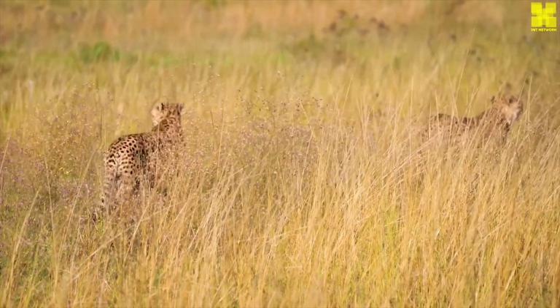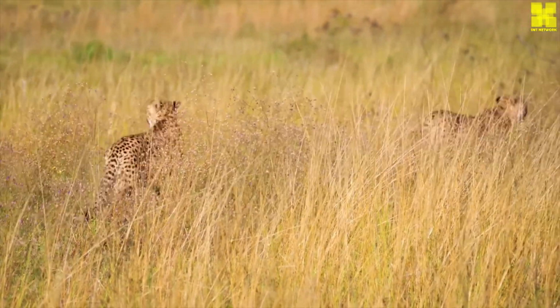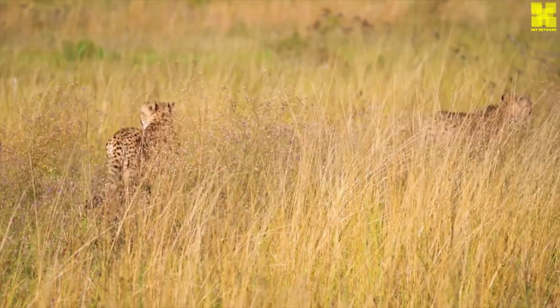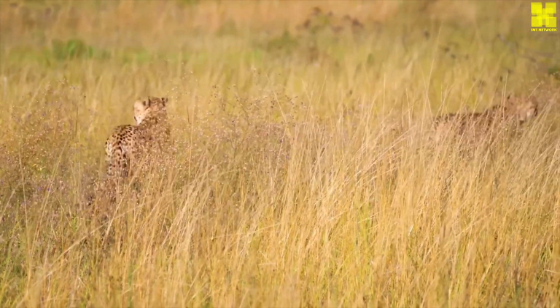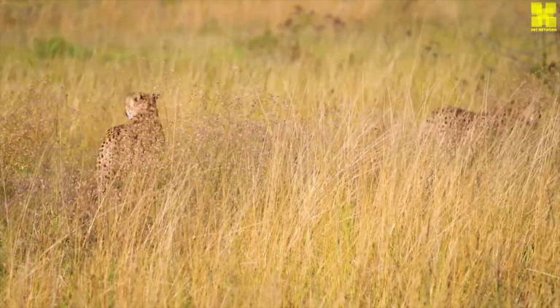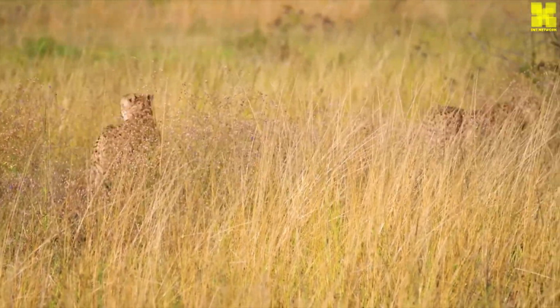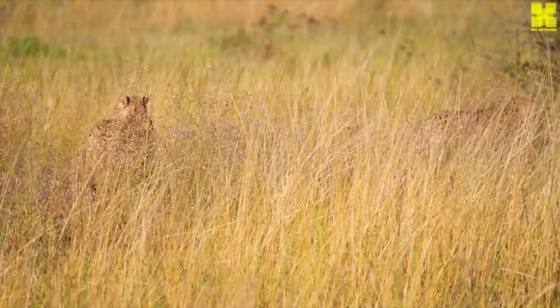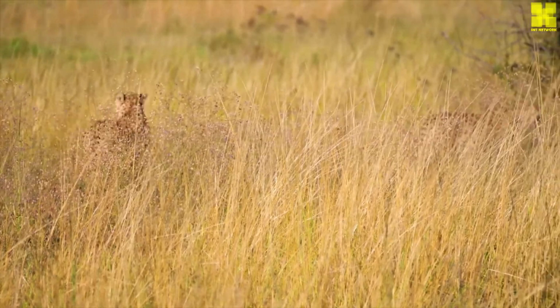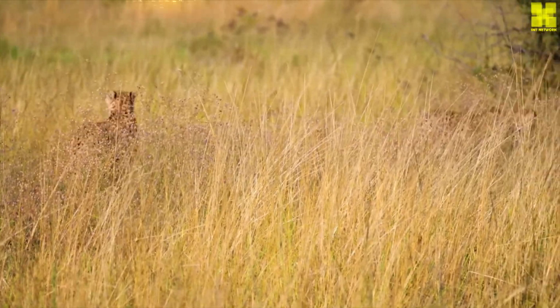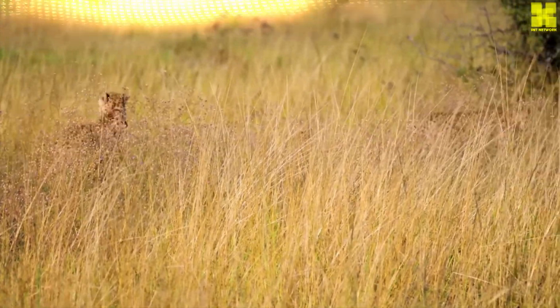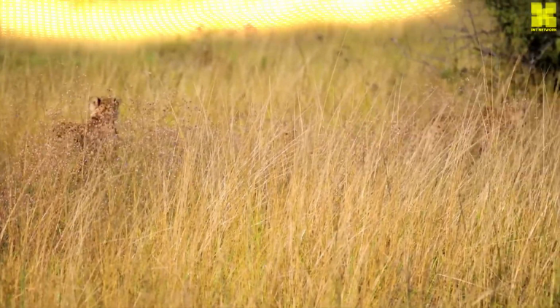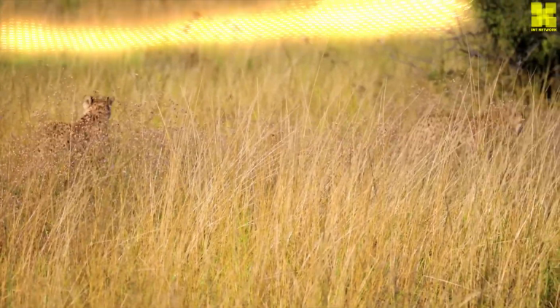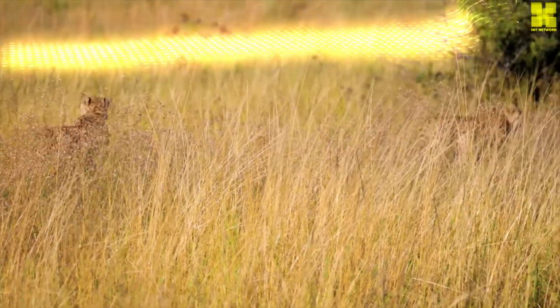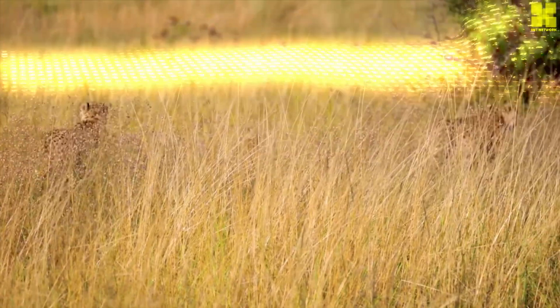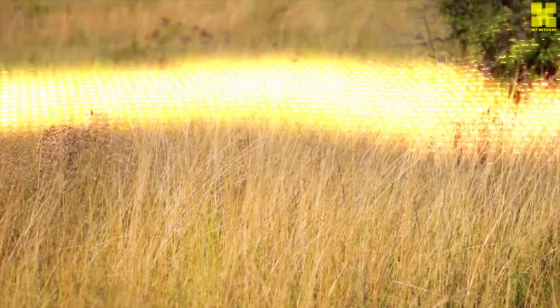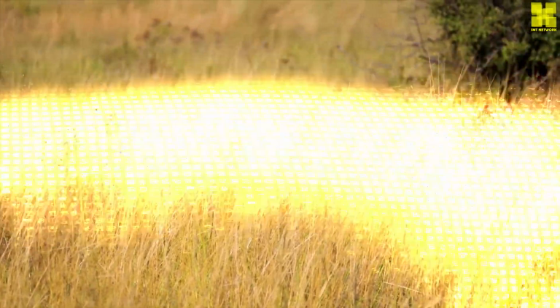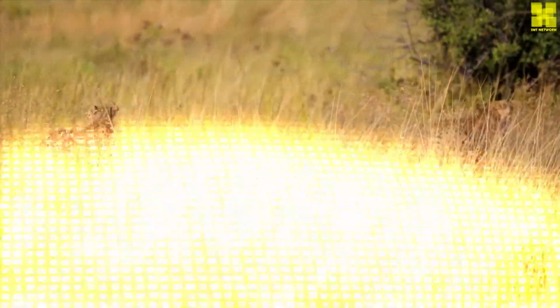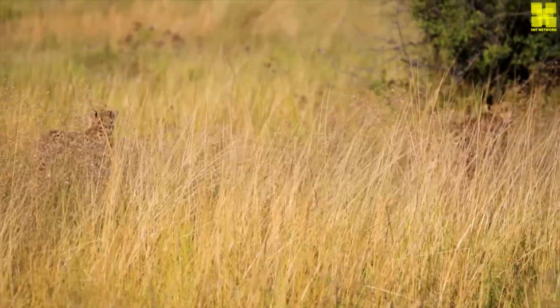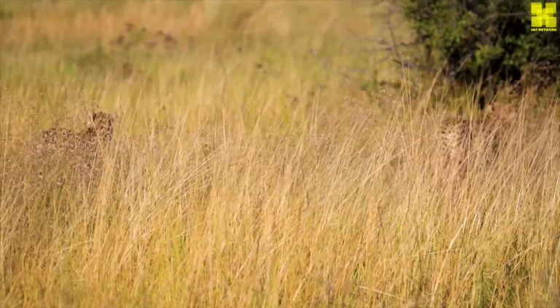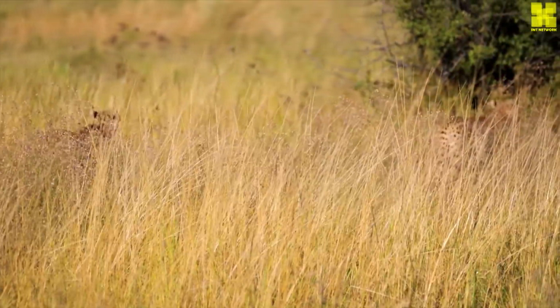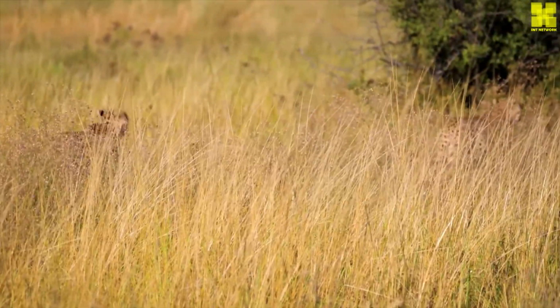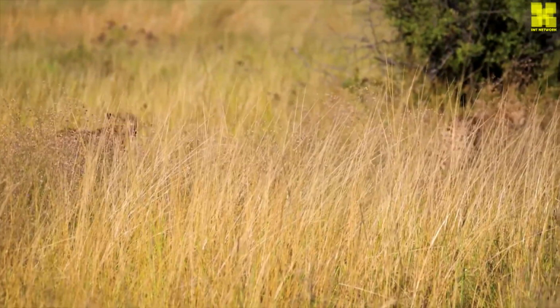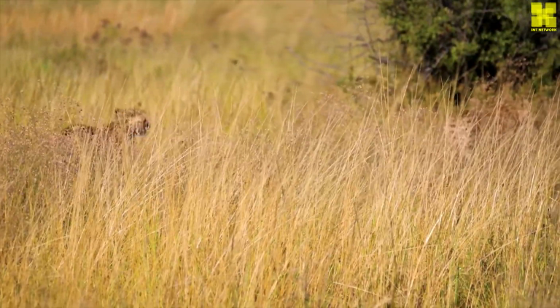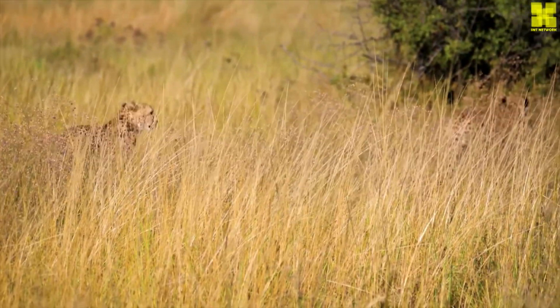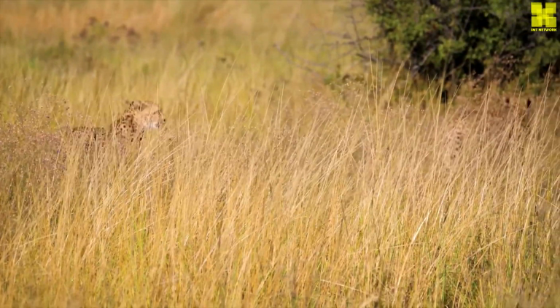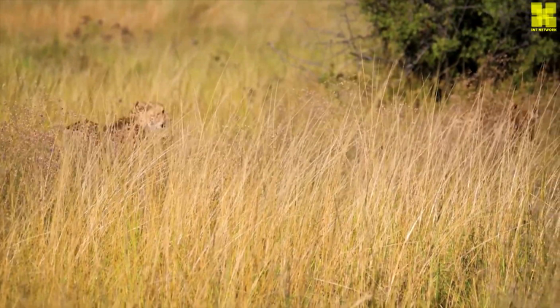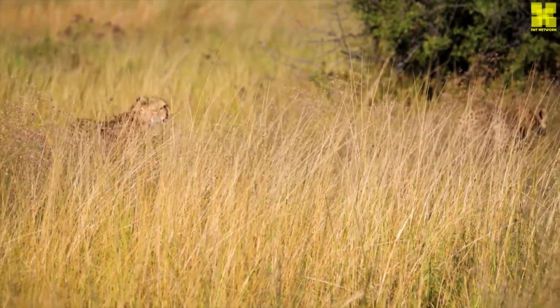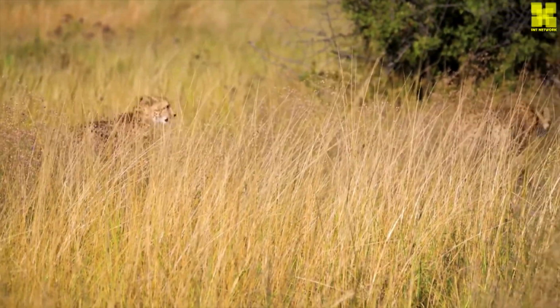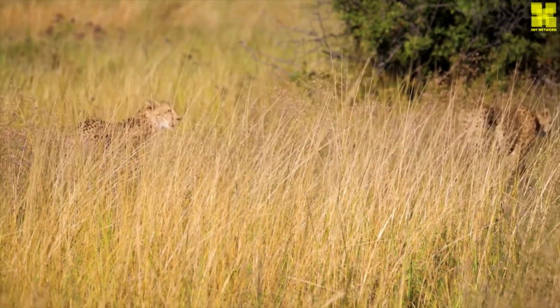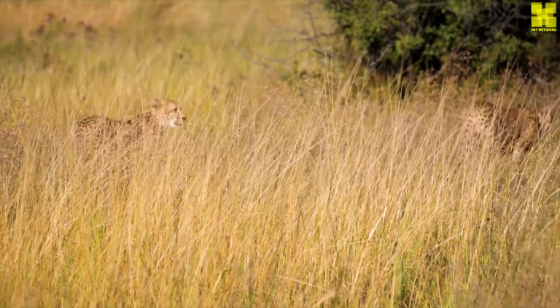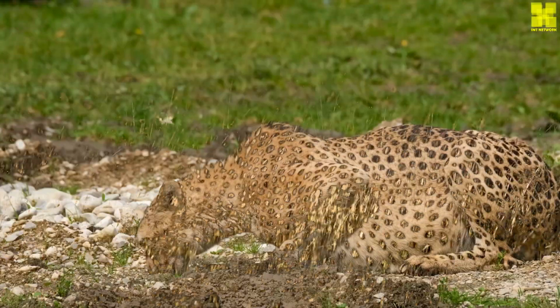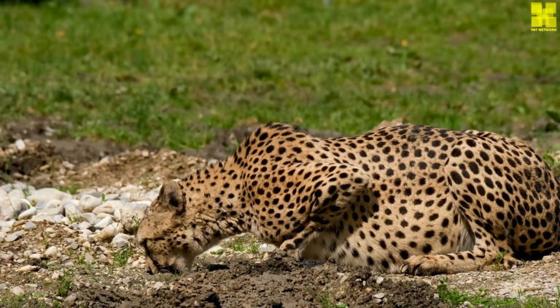Cheetah cubs are born blind and helpless, but they develop rapidly, reaching independence within a year and a half.